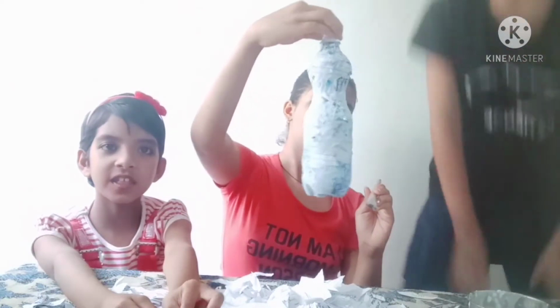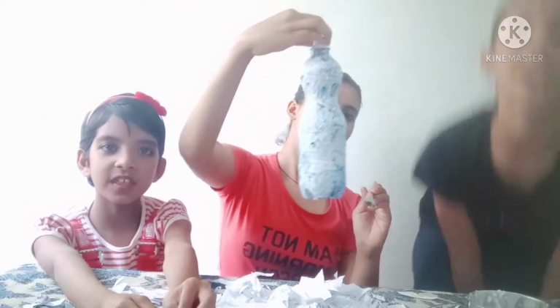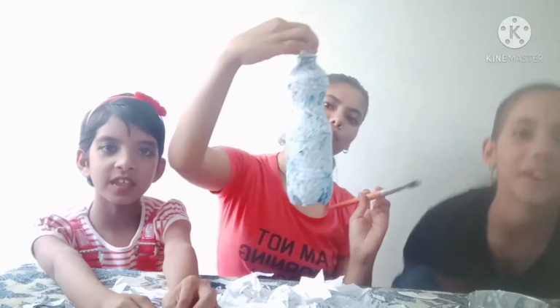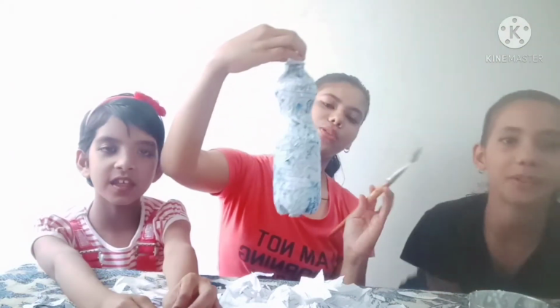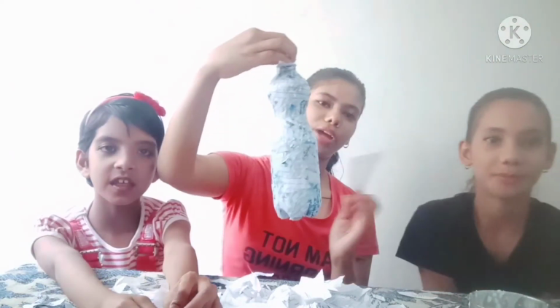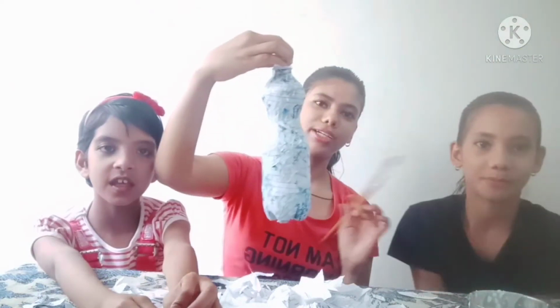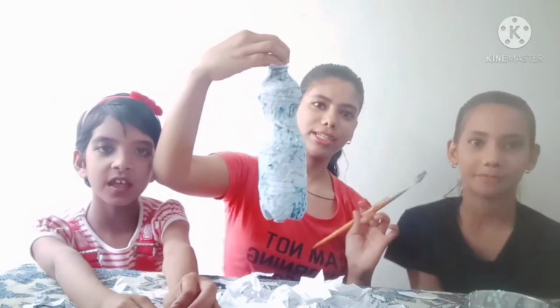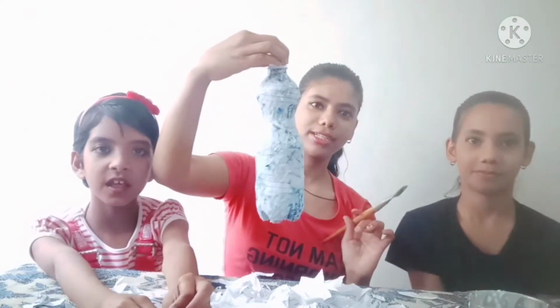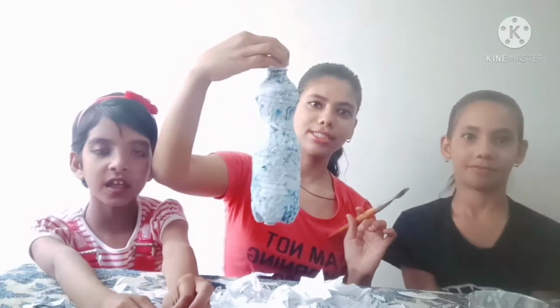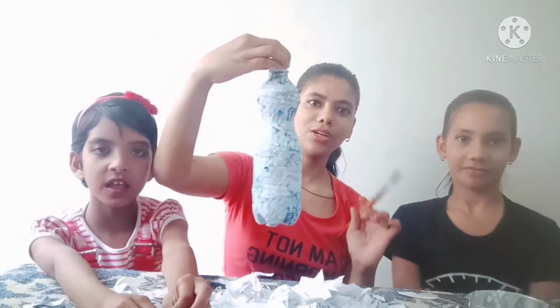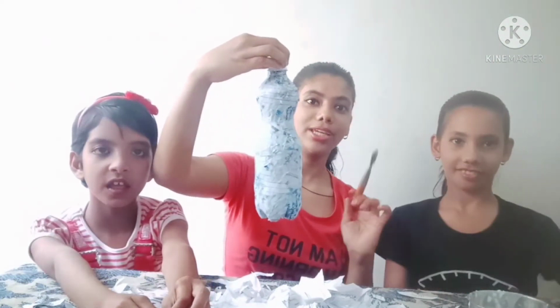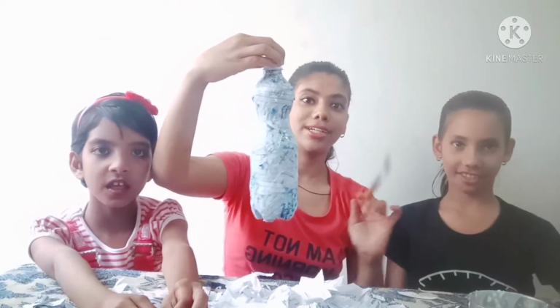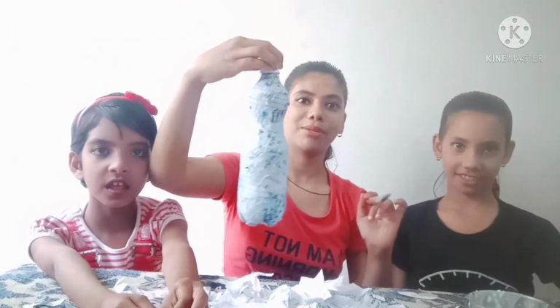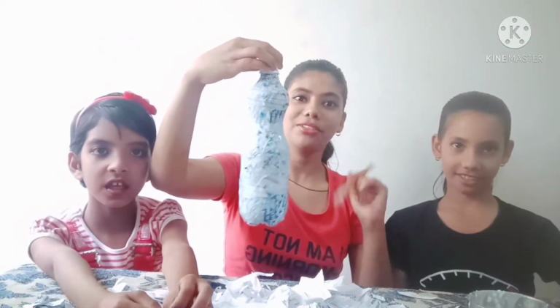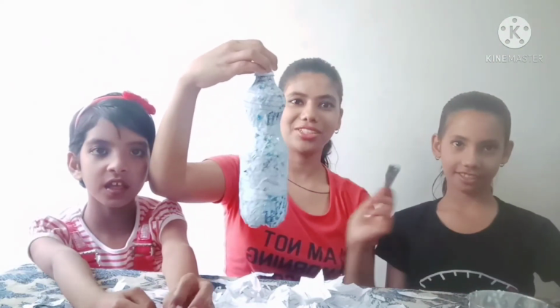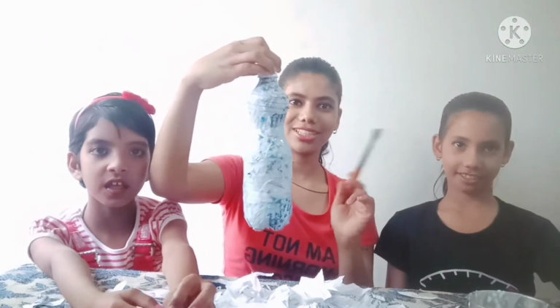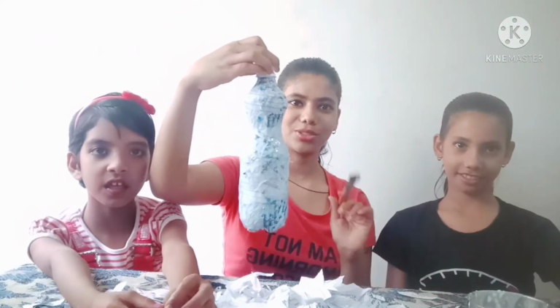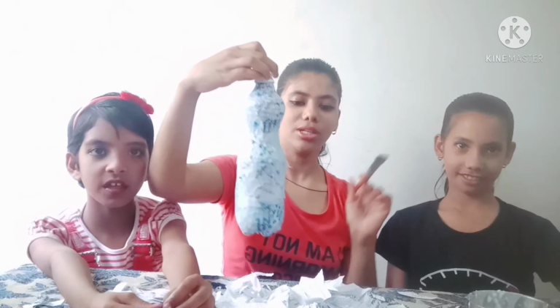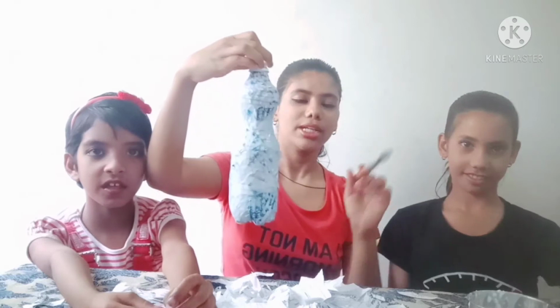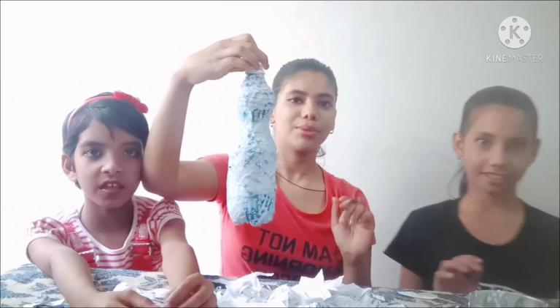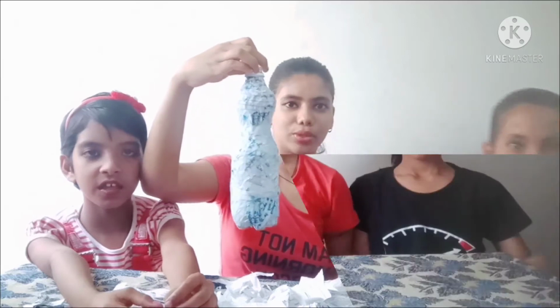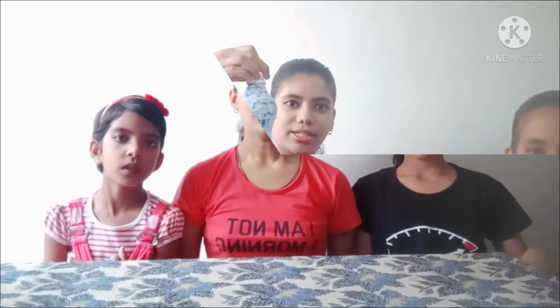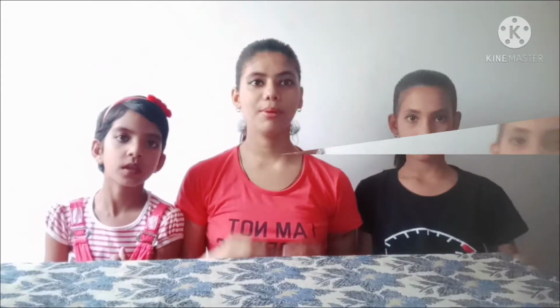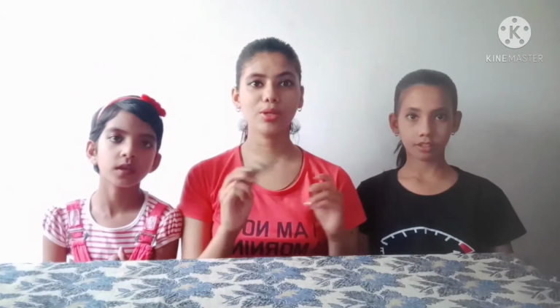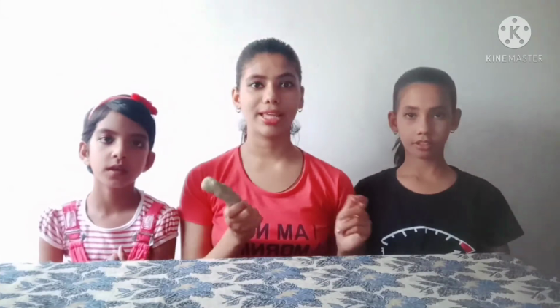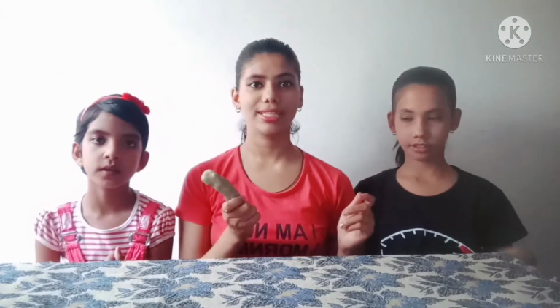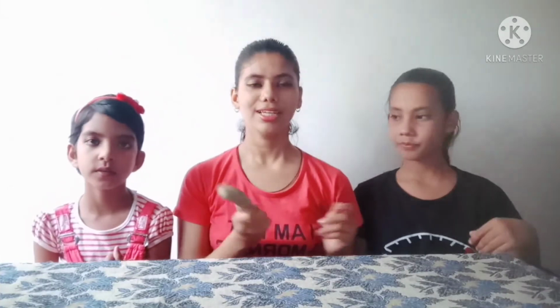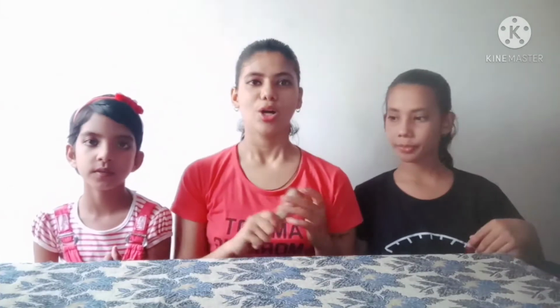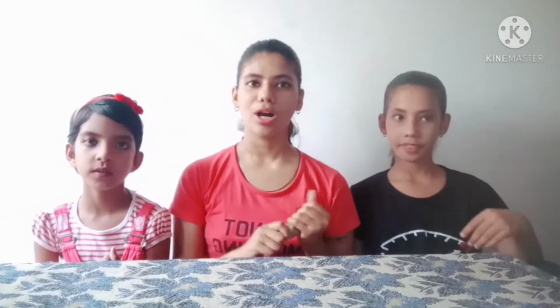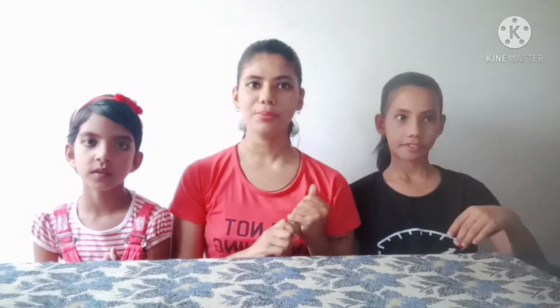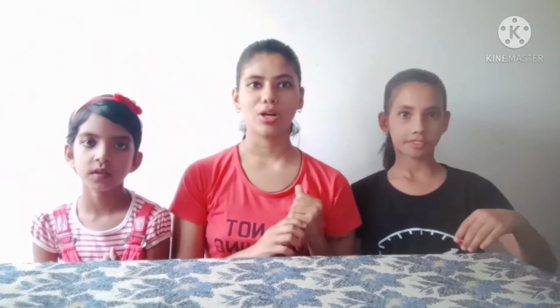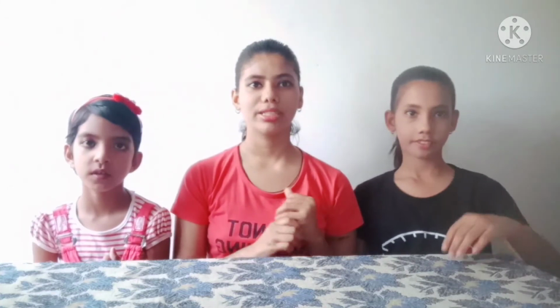Now we will keep it to dry. After one hour, we will do a double coating. Now we will clean and divide it.